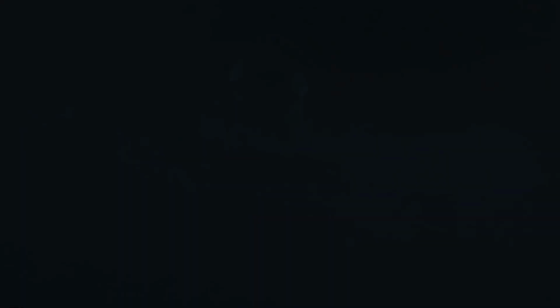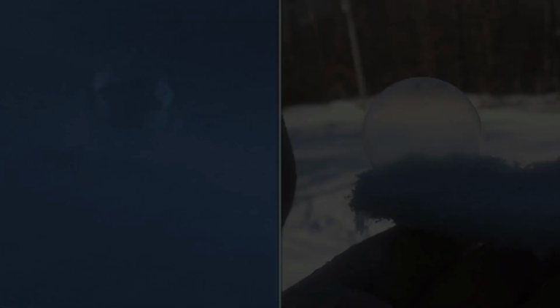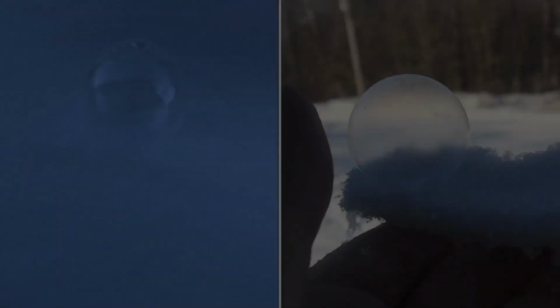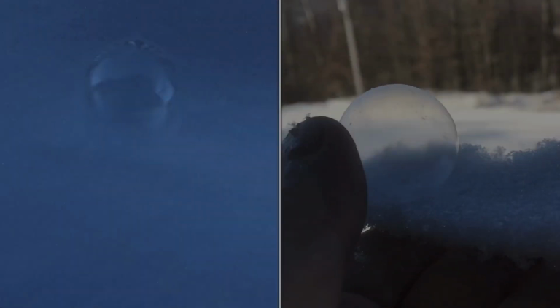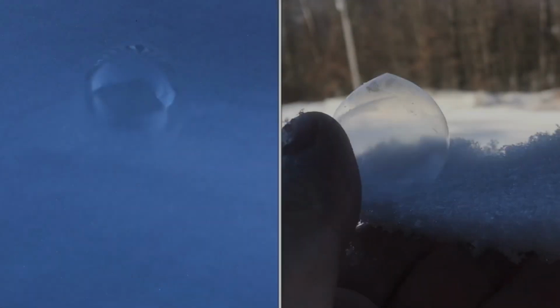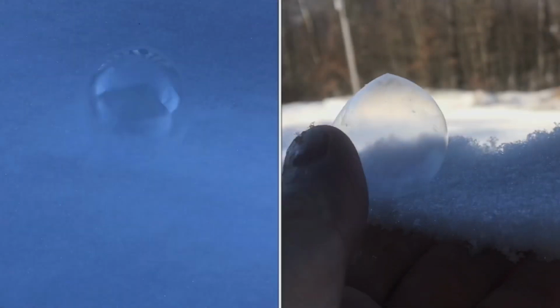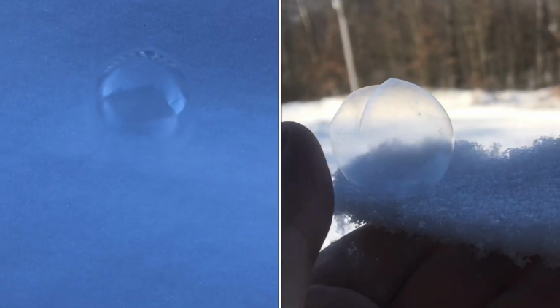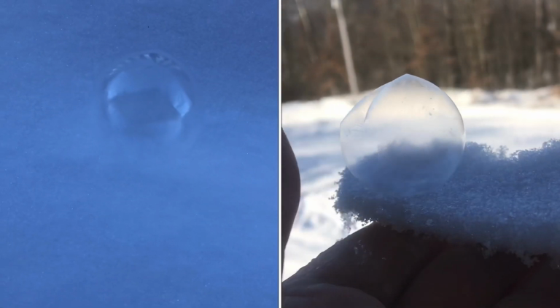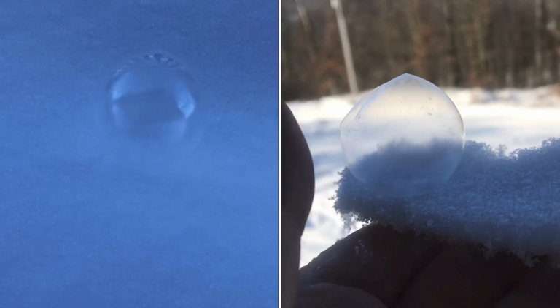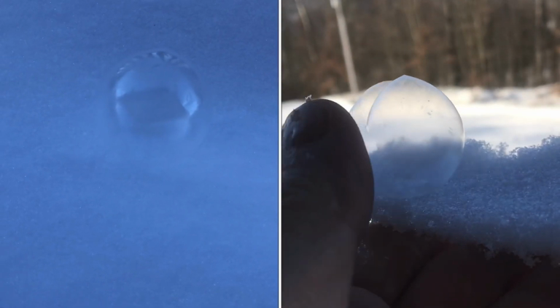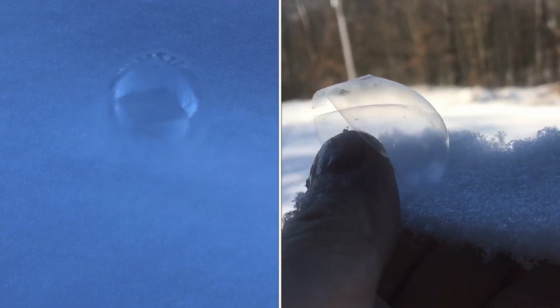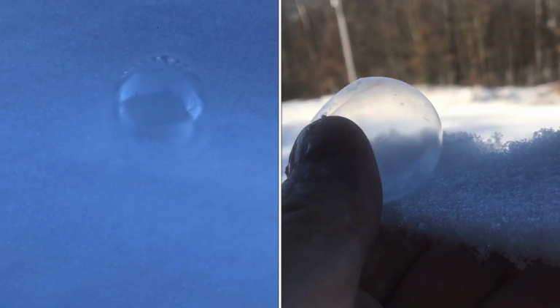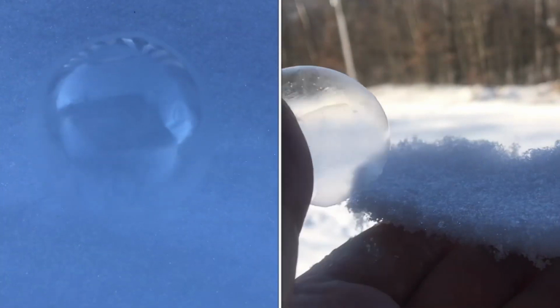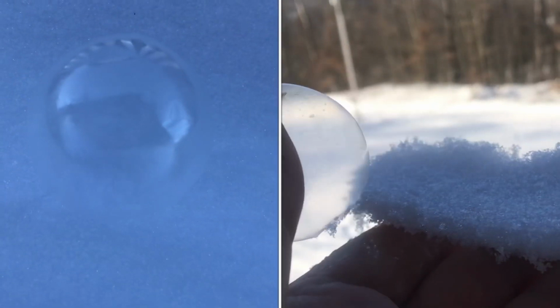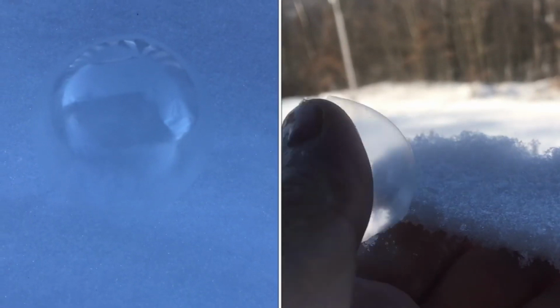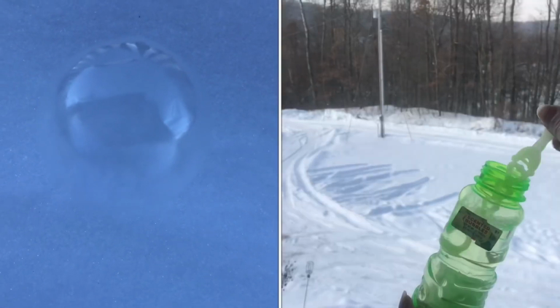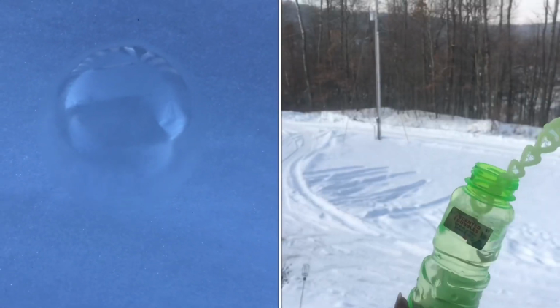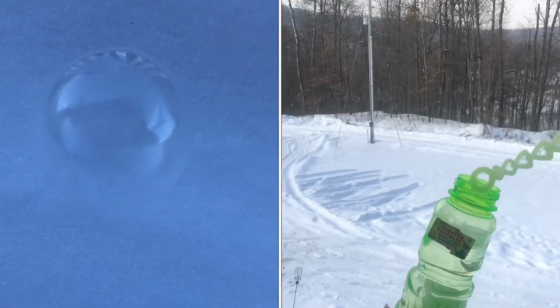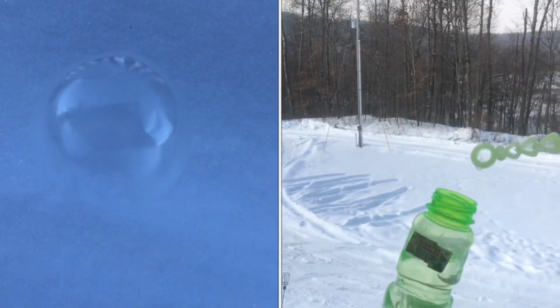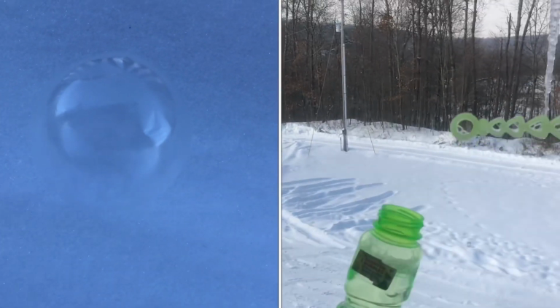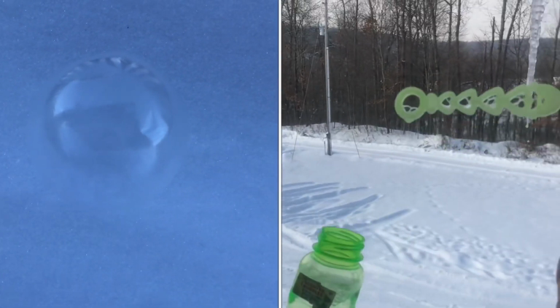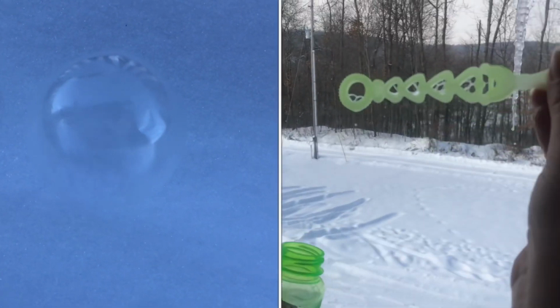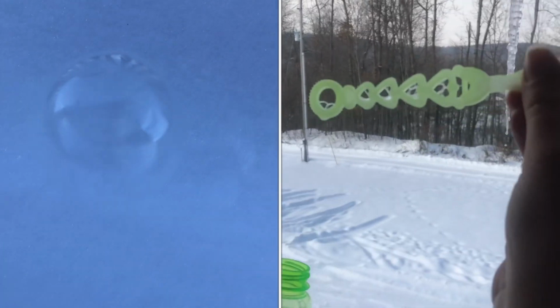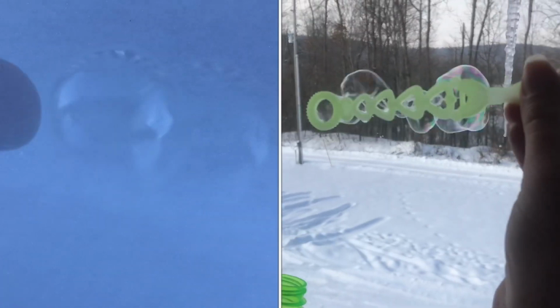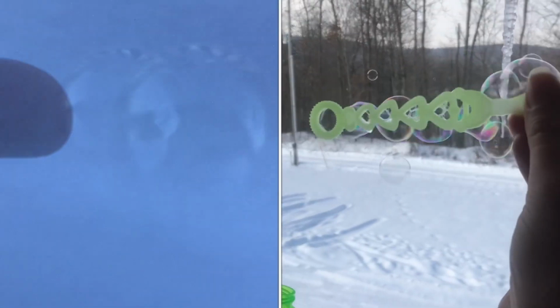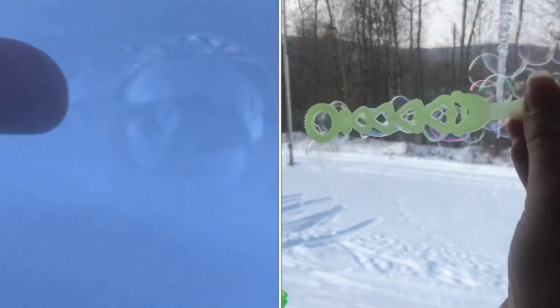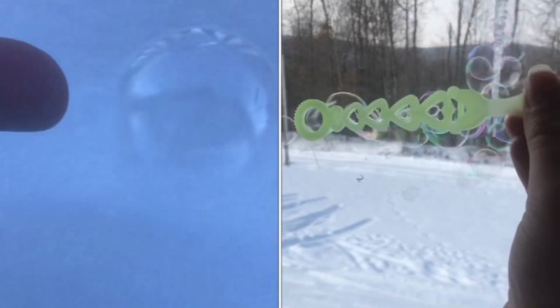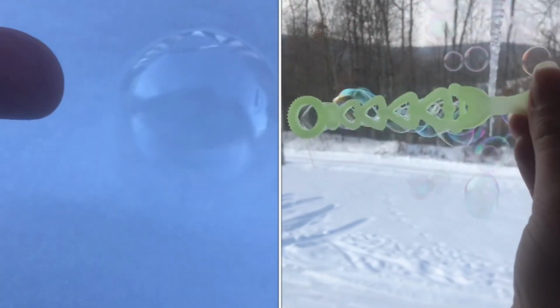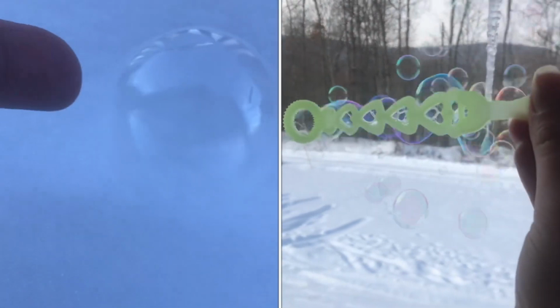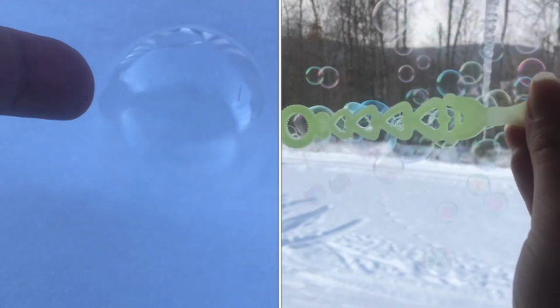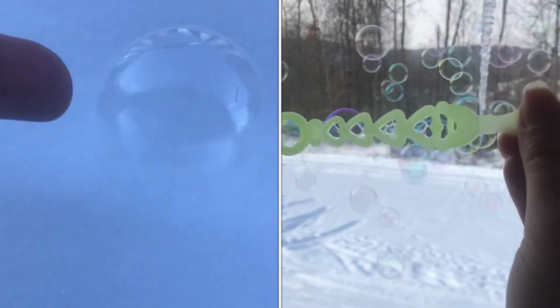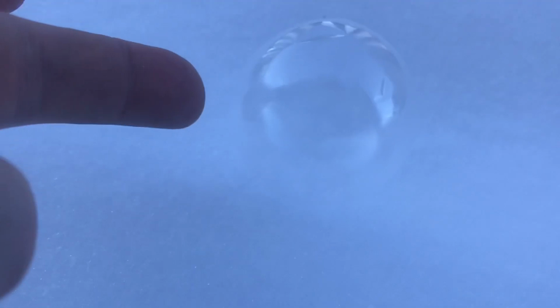Here's a bubble on the snow. It's about zero degrees Fahrenheit out here. Let's pop it and see what happens.